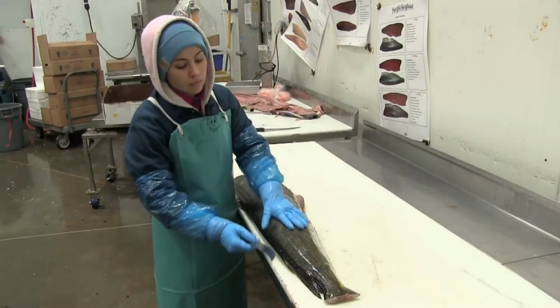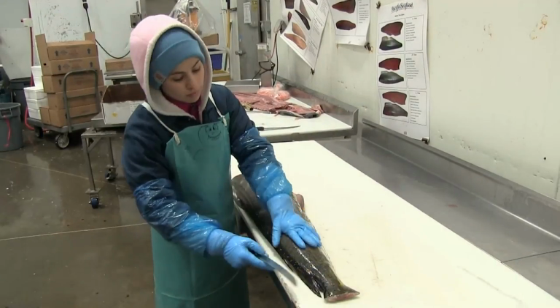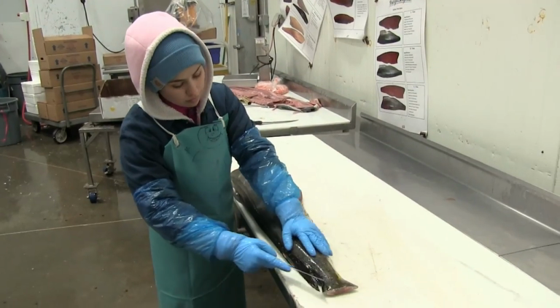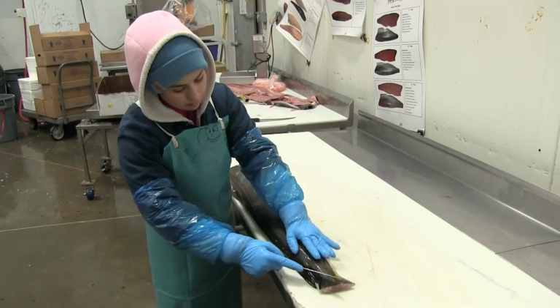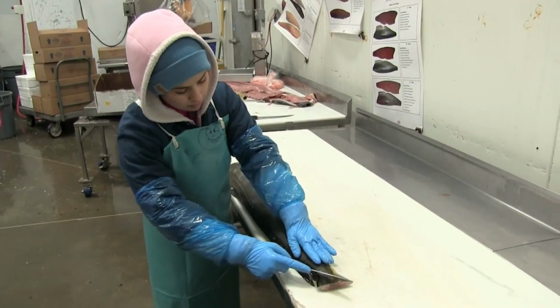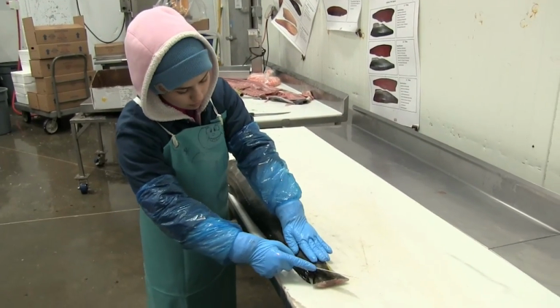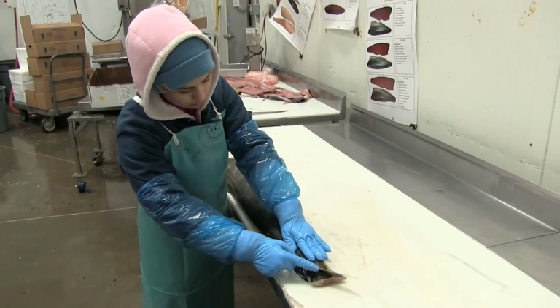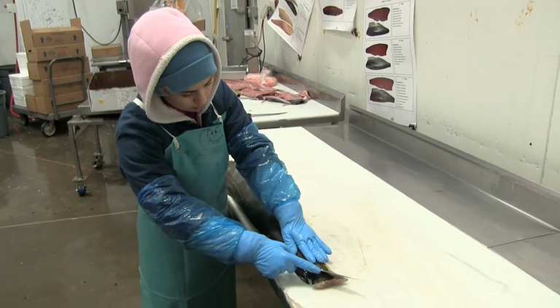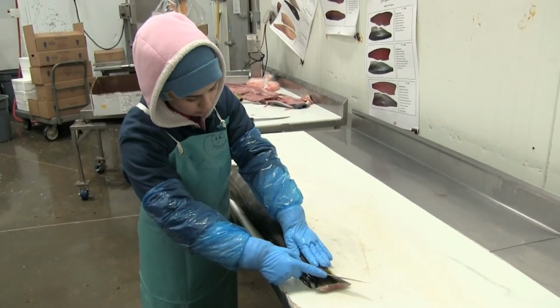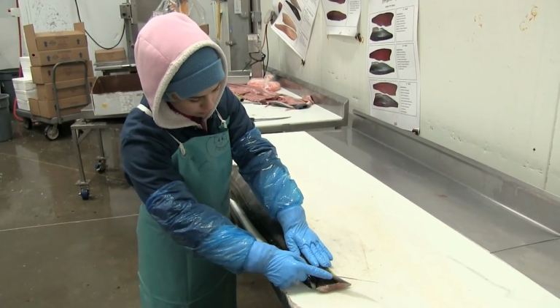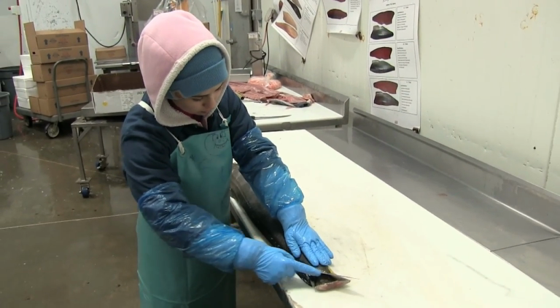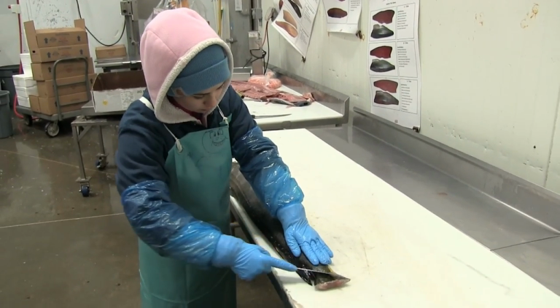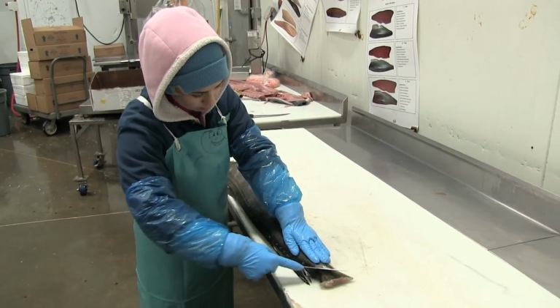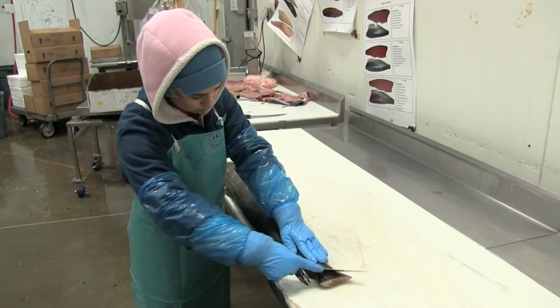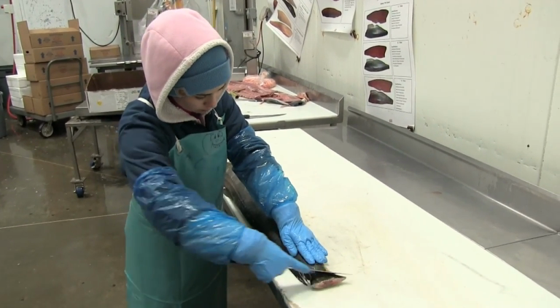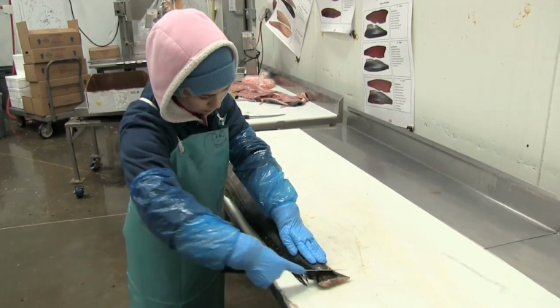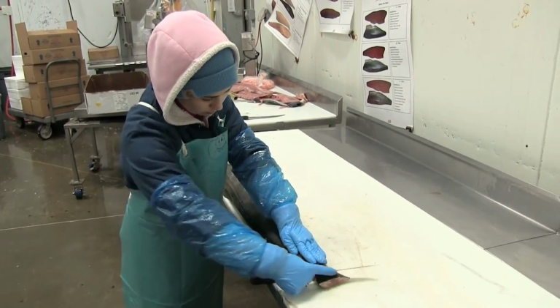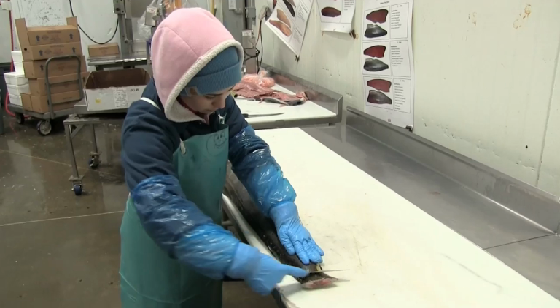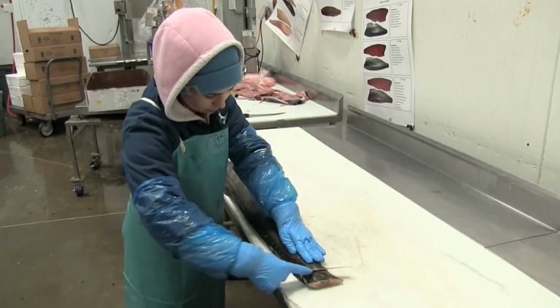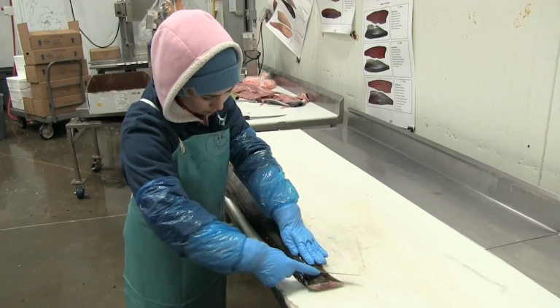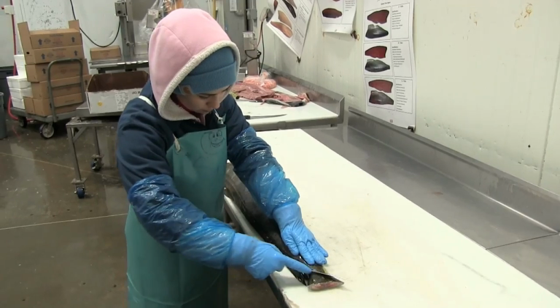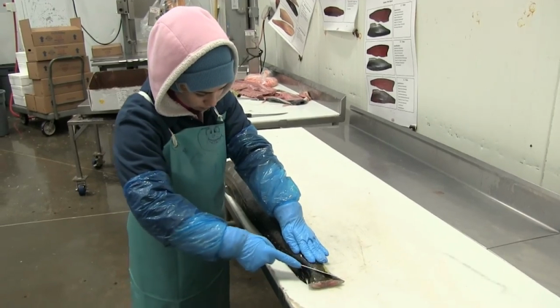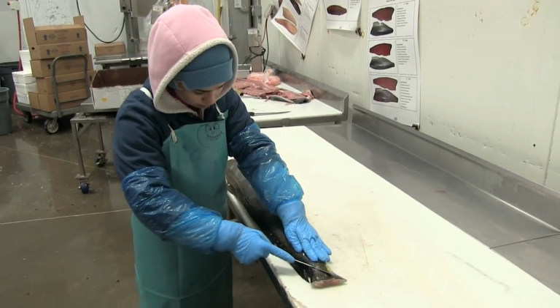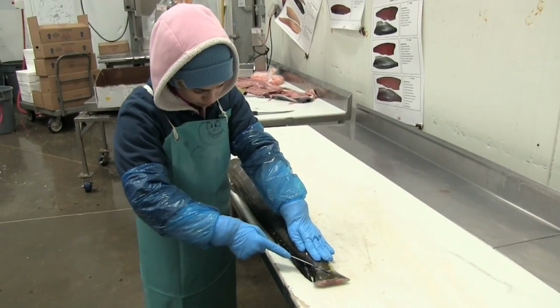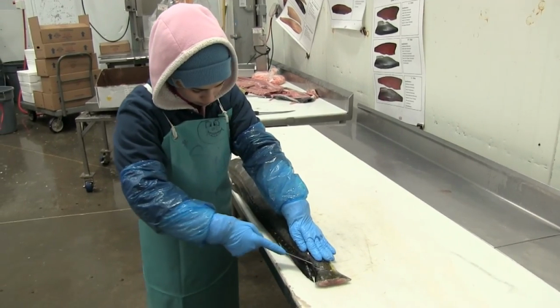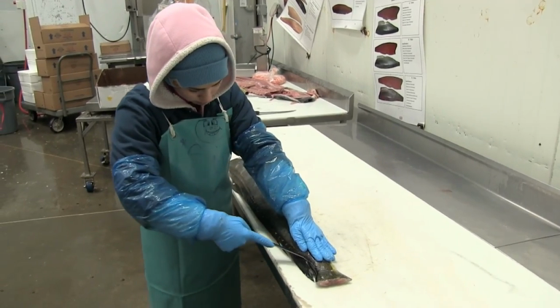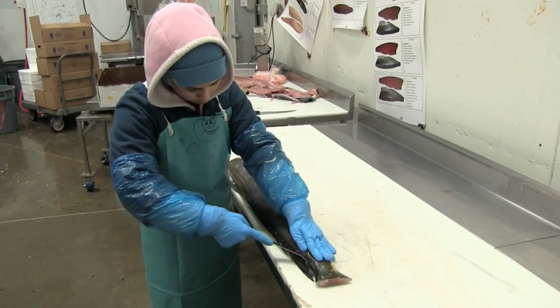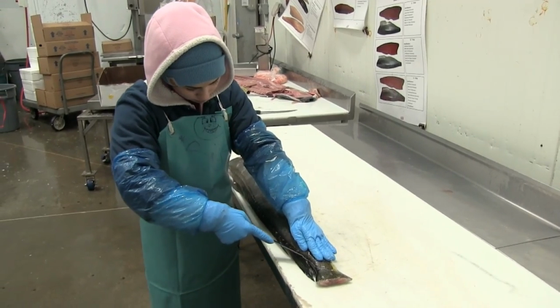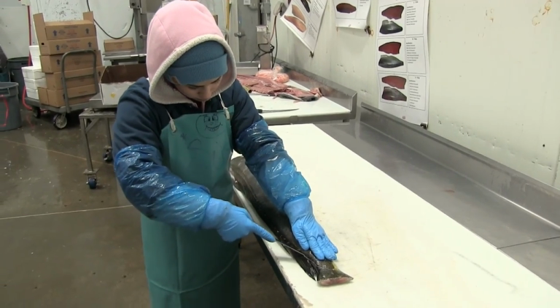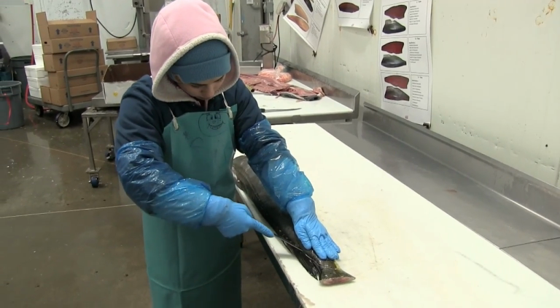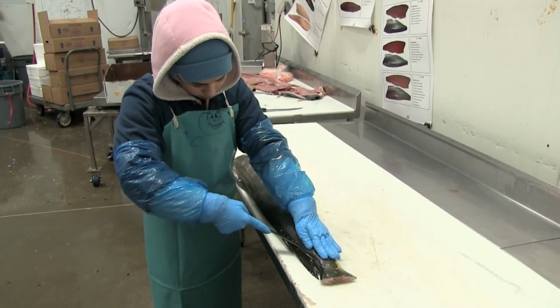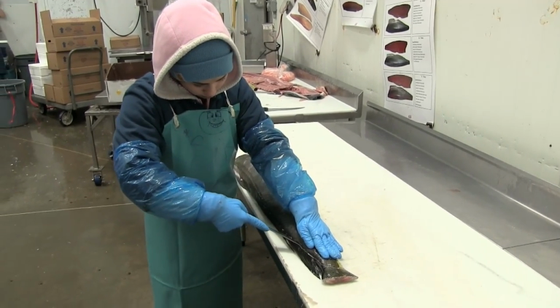We're at Pacific Seafood today and Susie is going to break down a mahi-mahi for us.